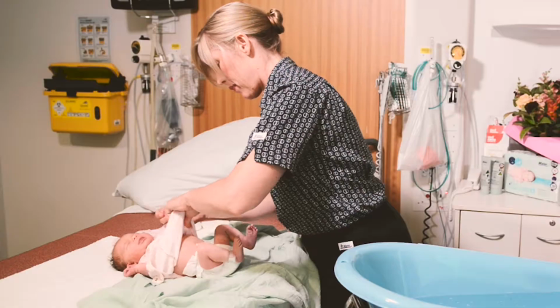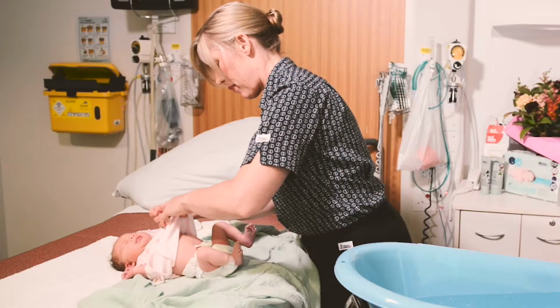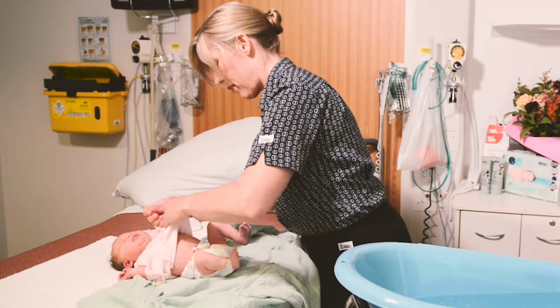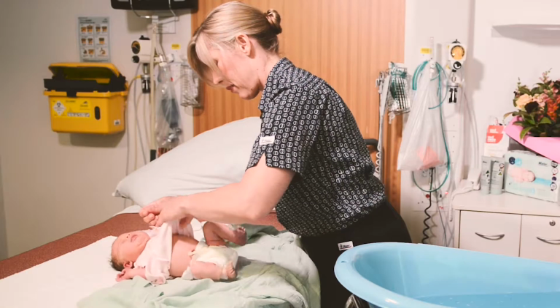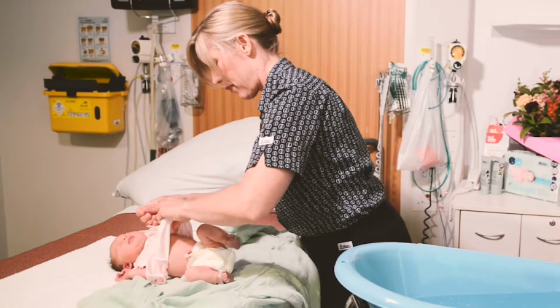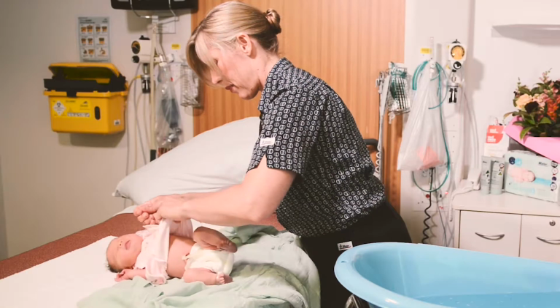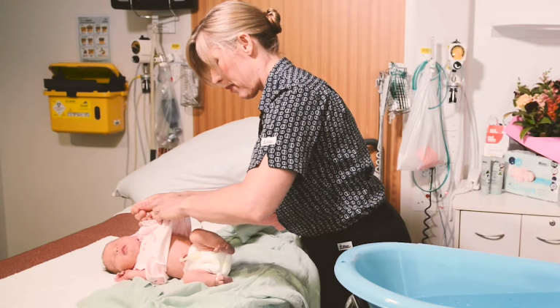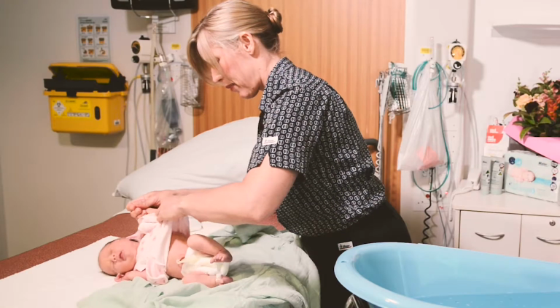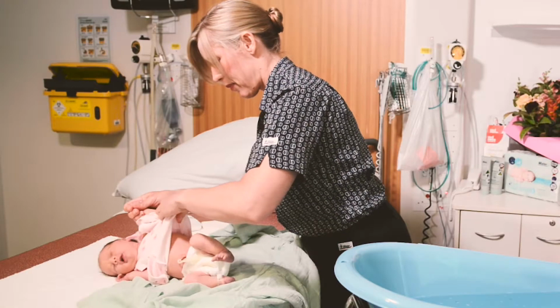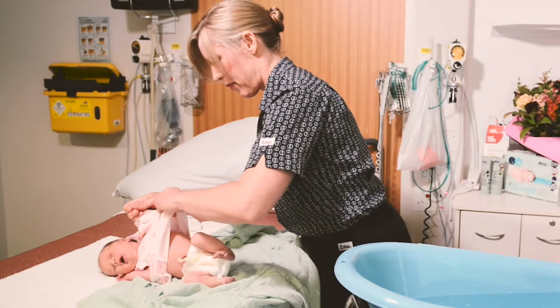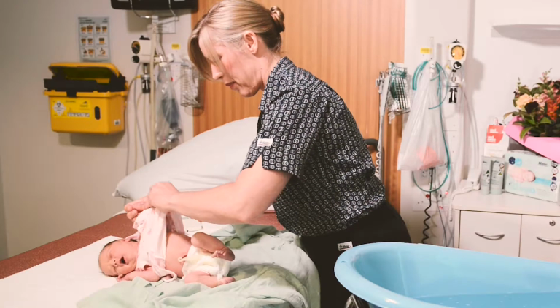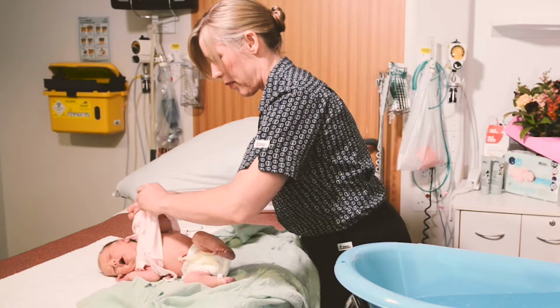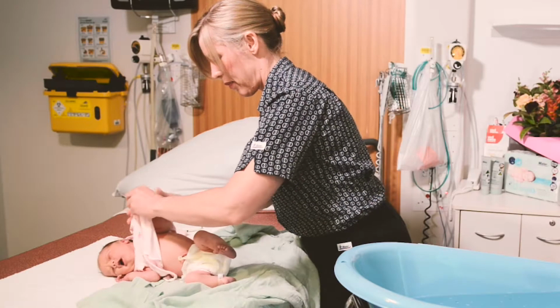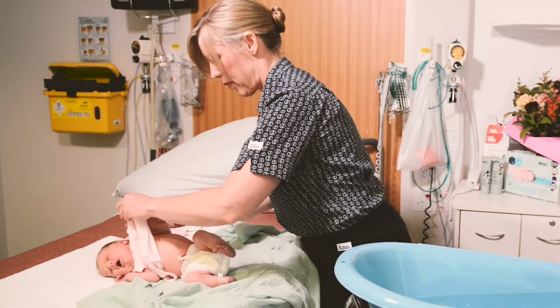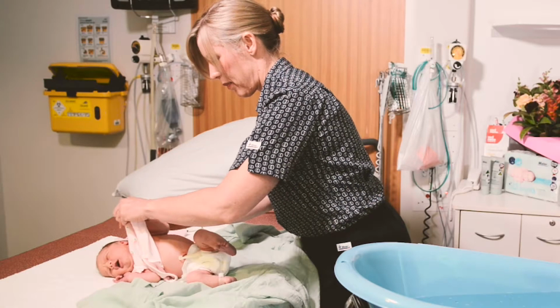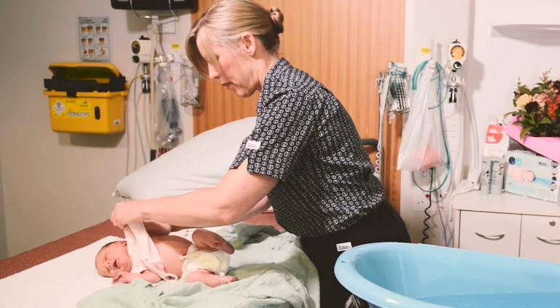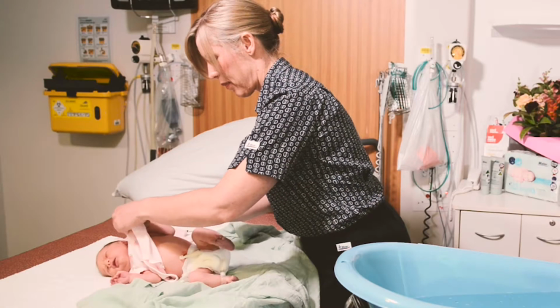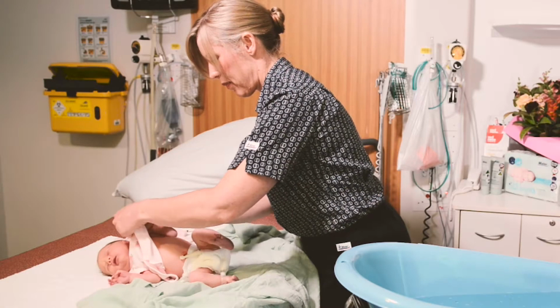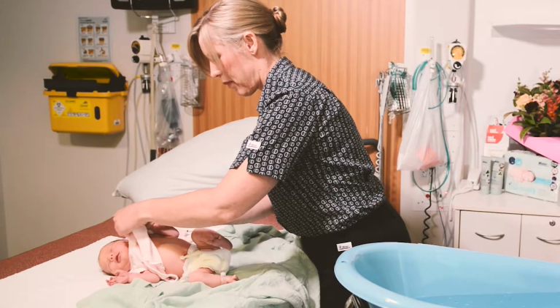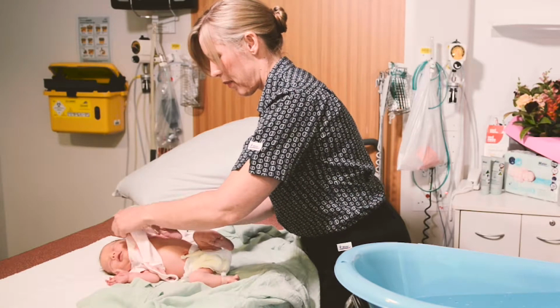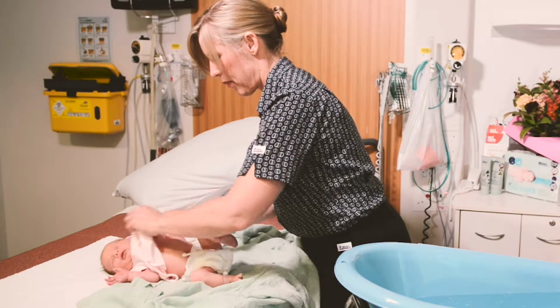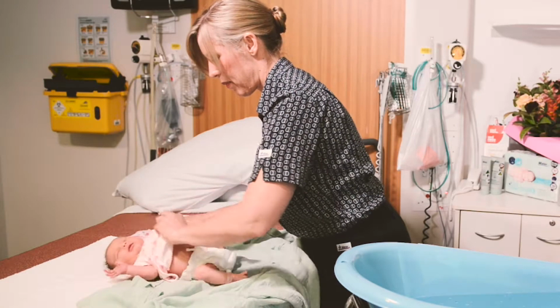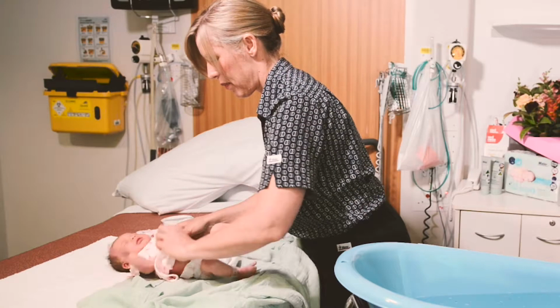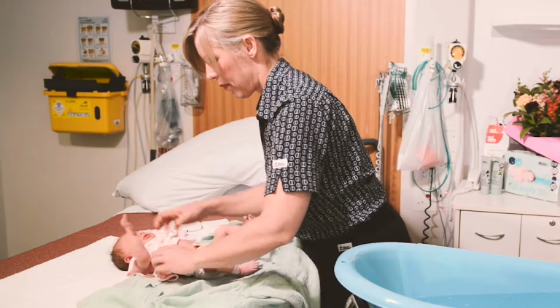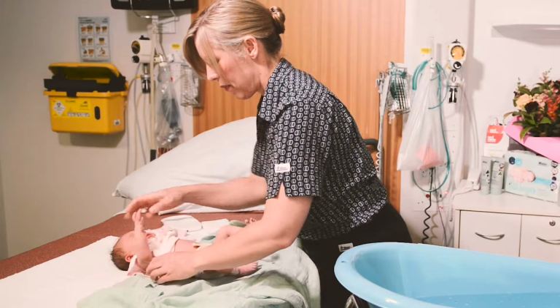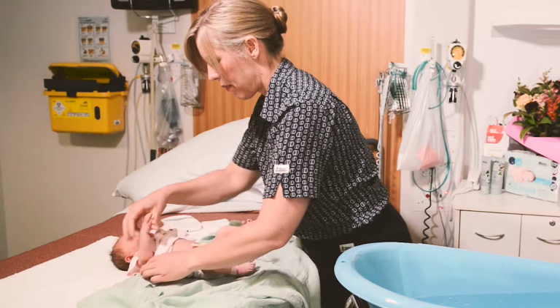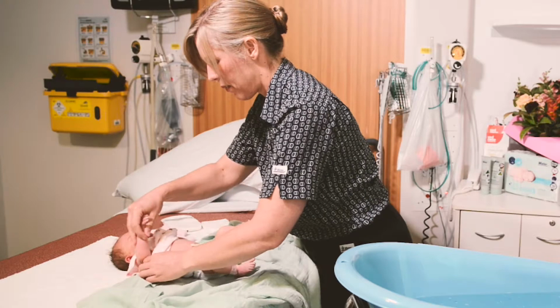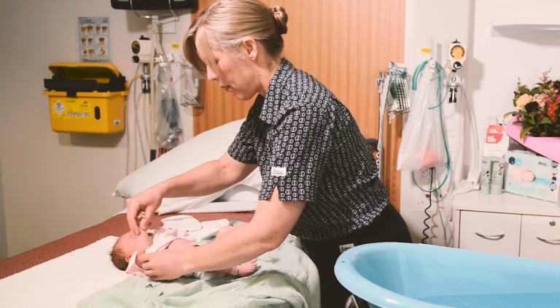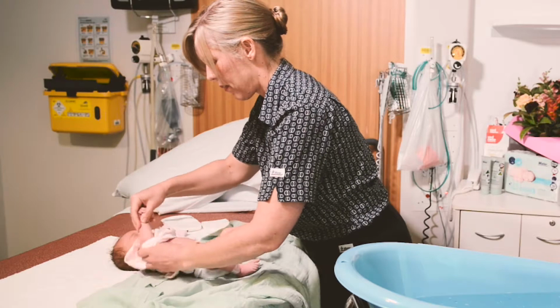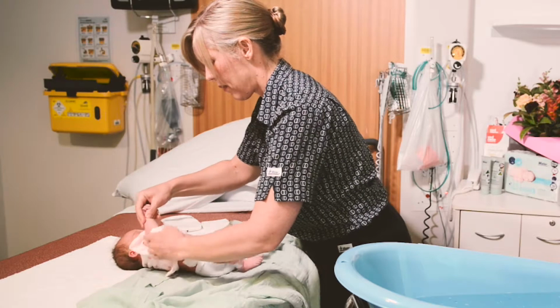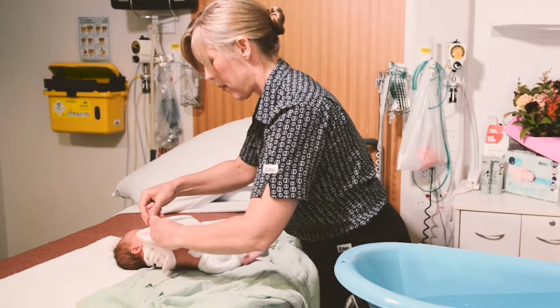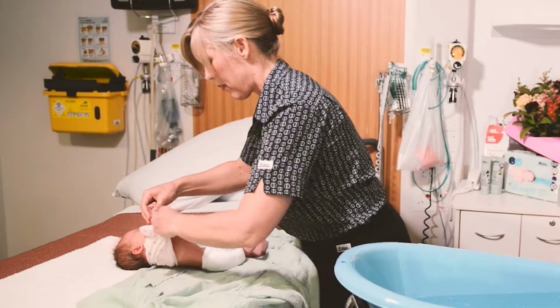Undress your baby arms first and then the head, leaving the nappy last.